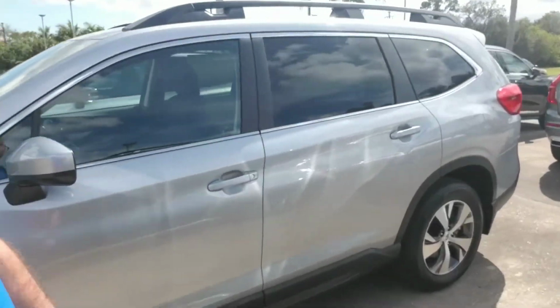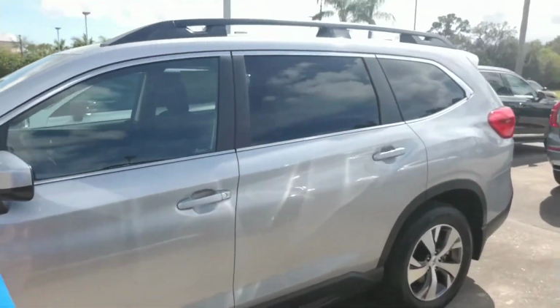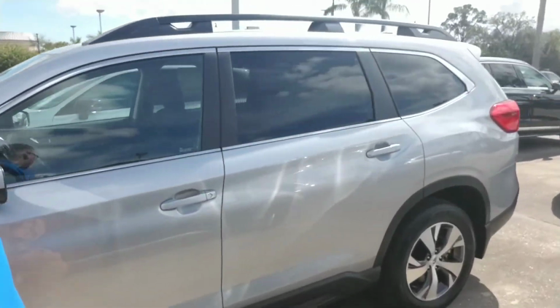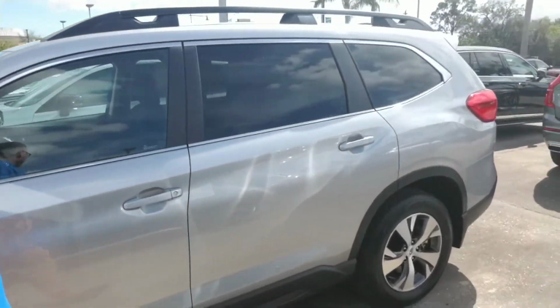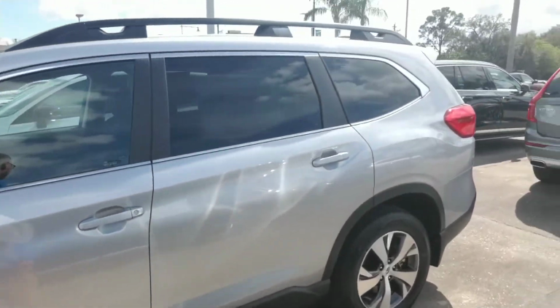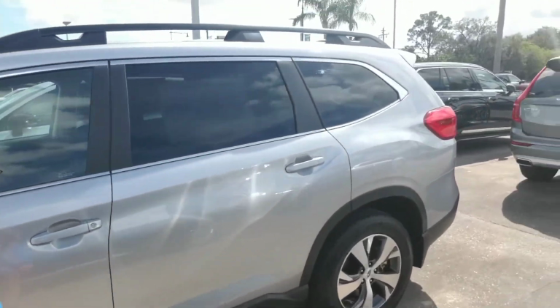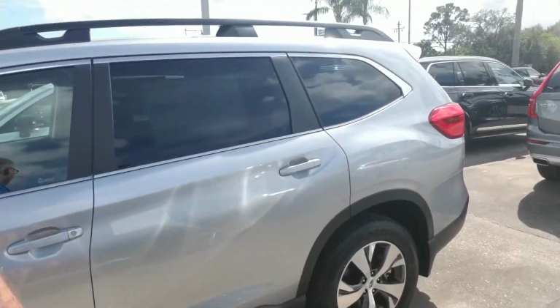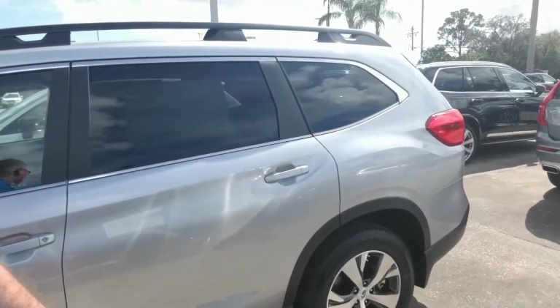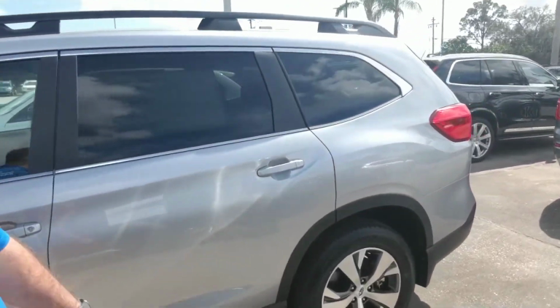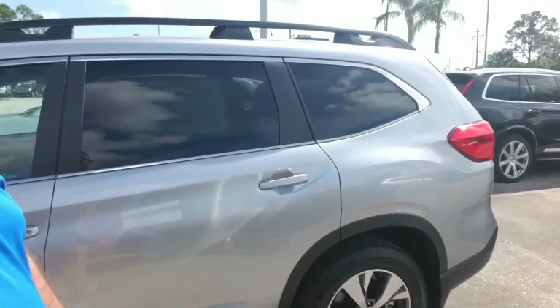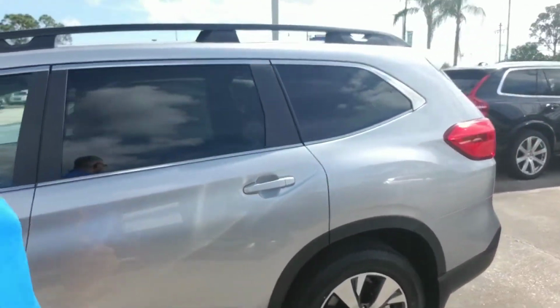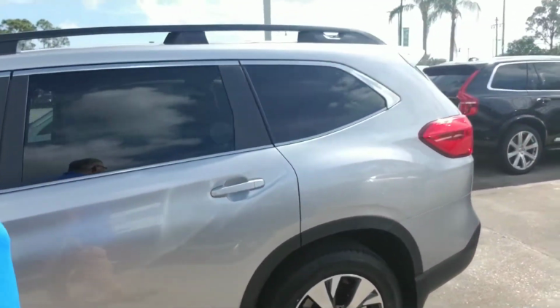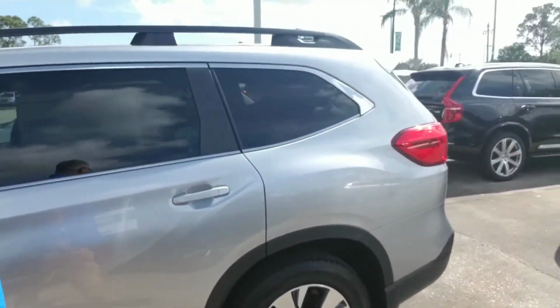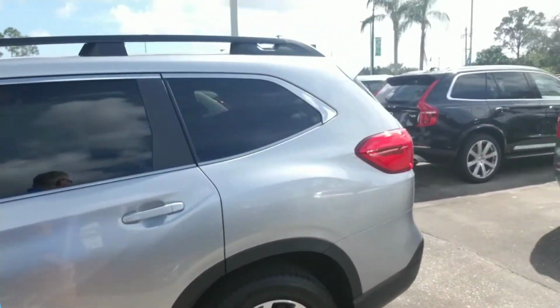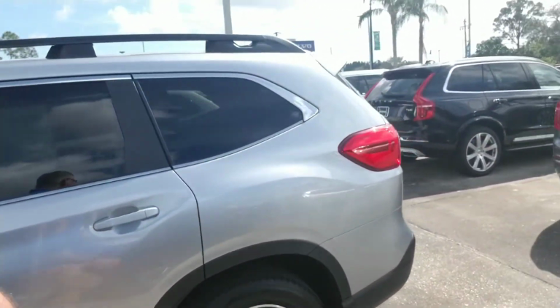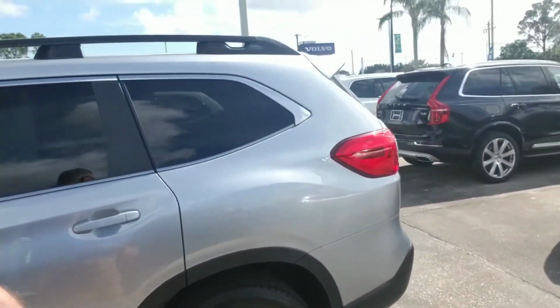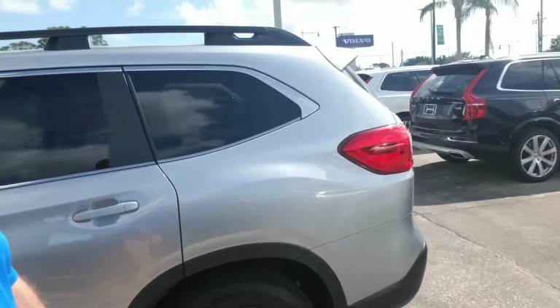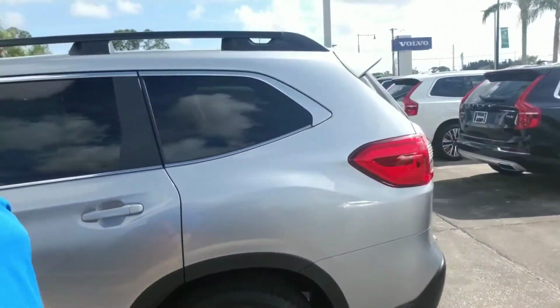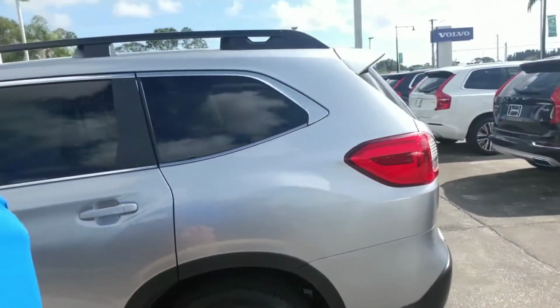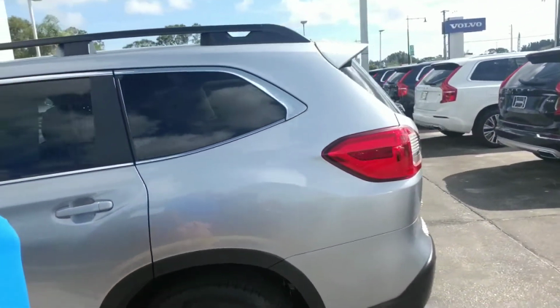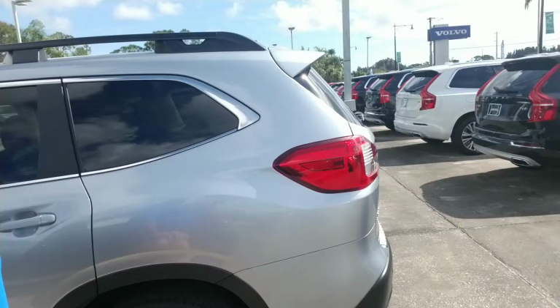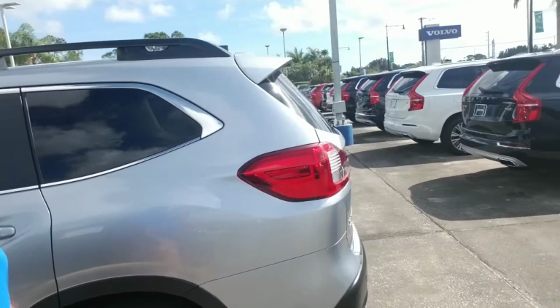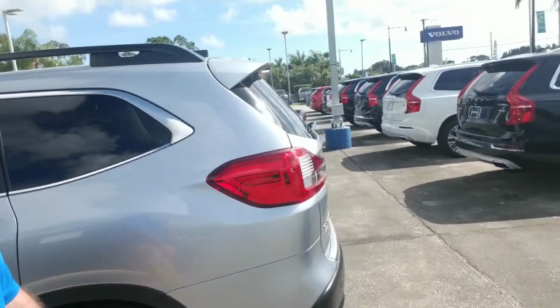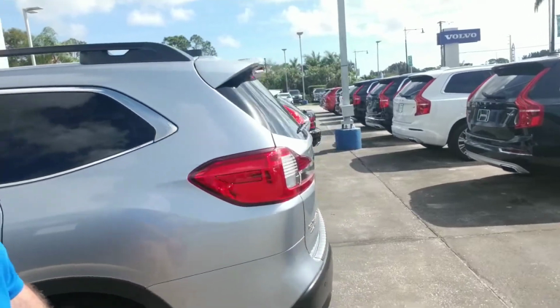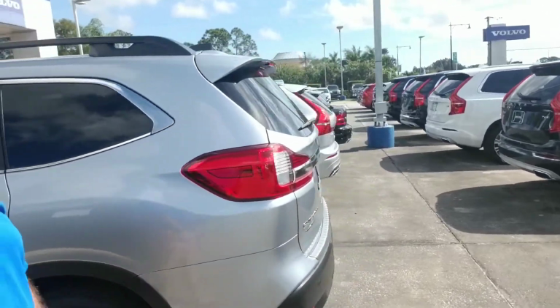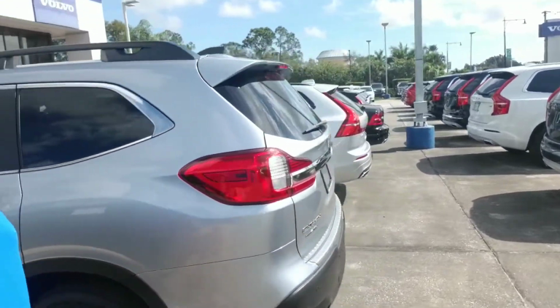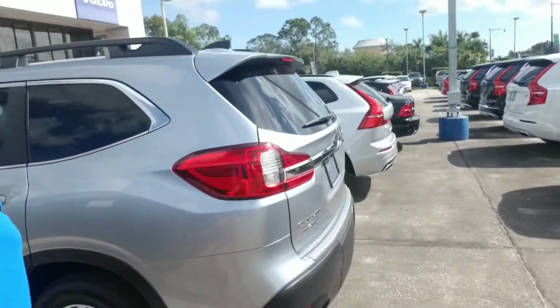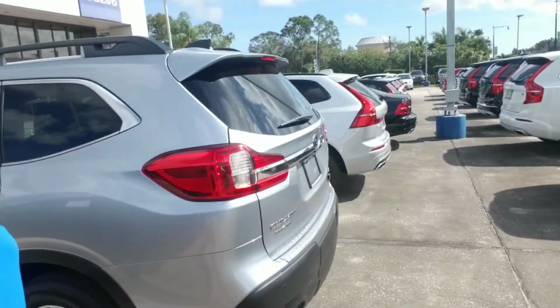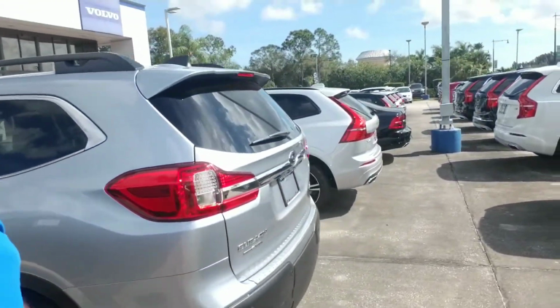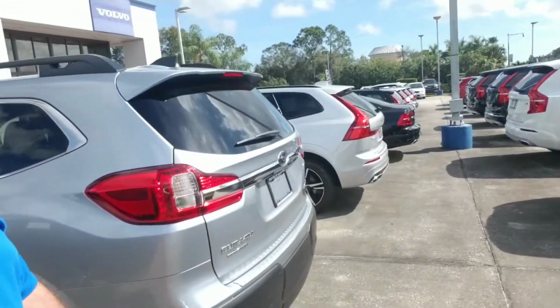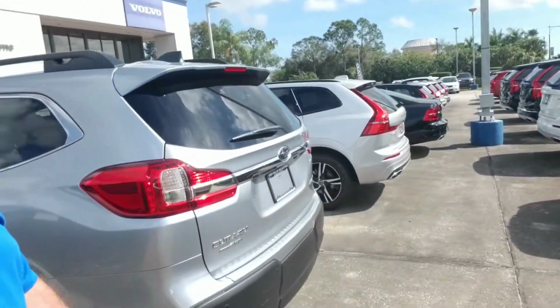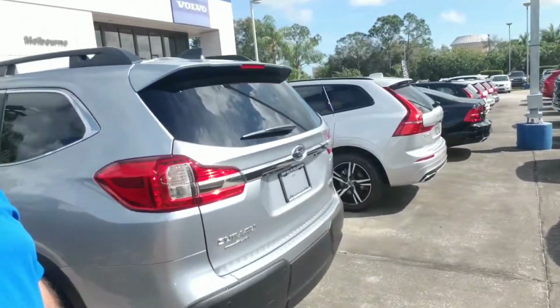It's got LED headlights. It also has the EyeSight Driver Assist technology — it's like having an extra set of eyes while you drive.